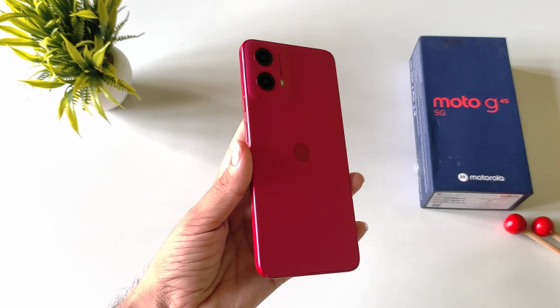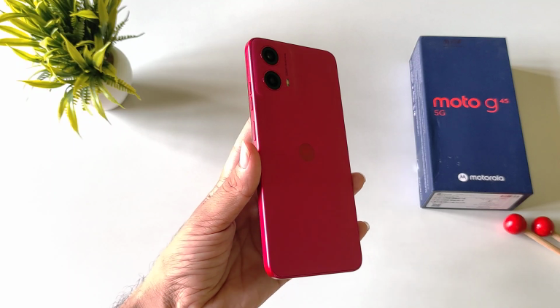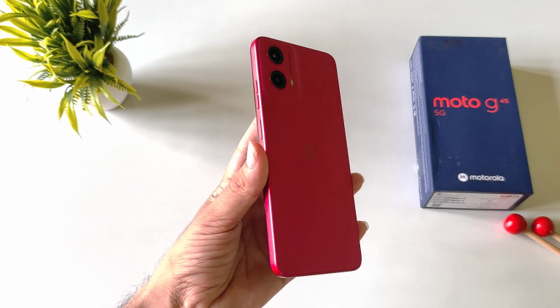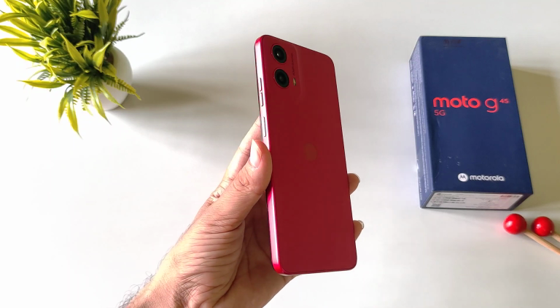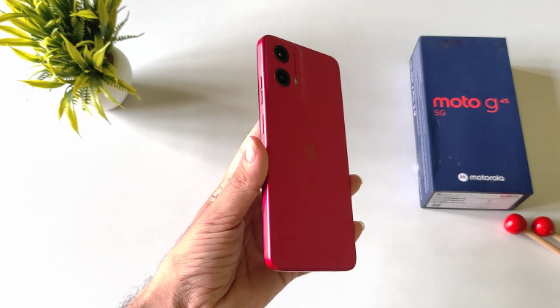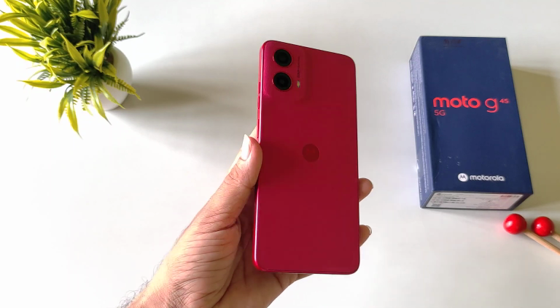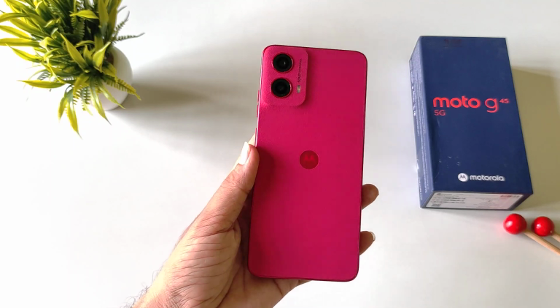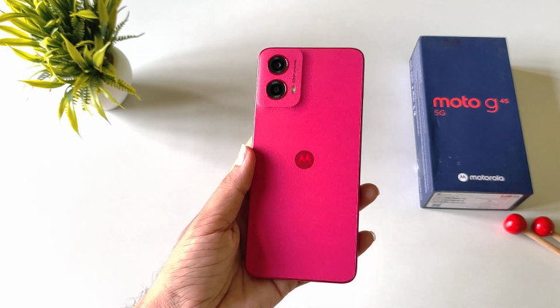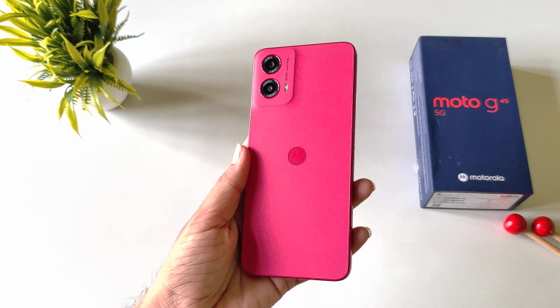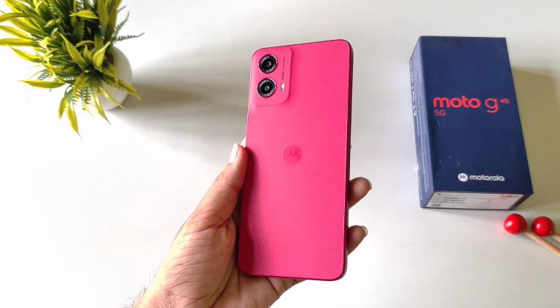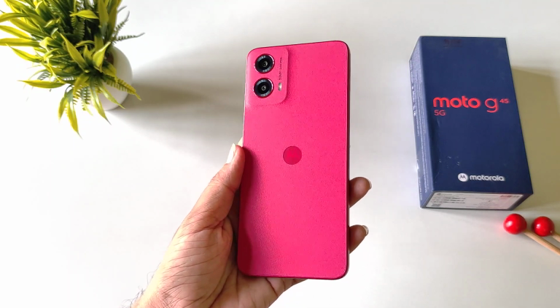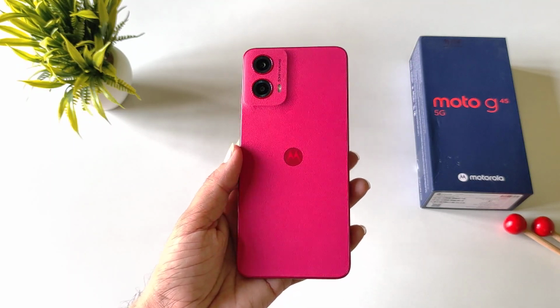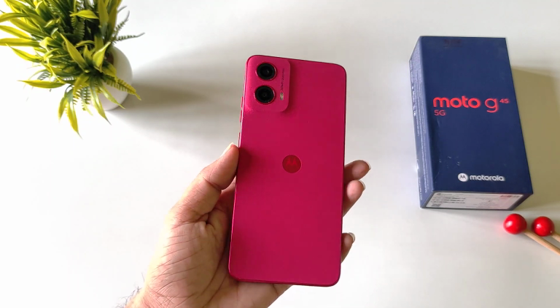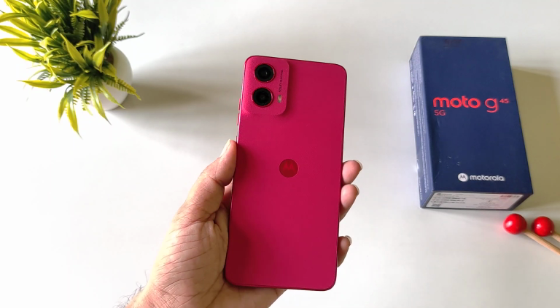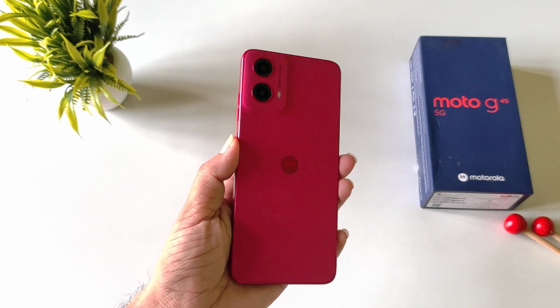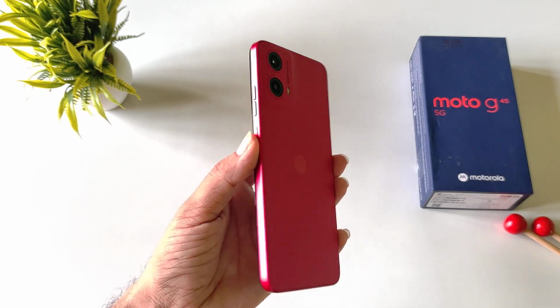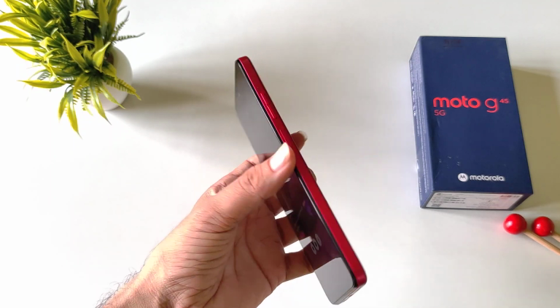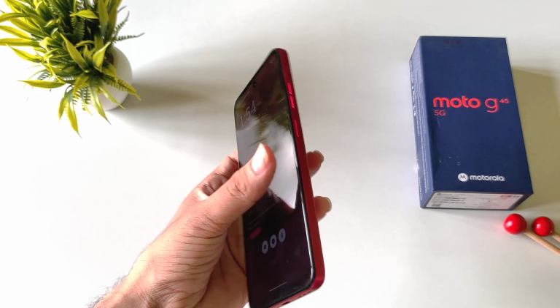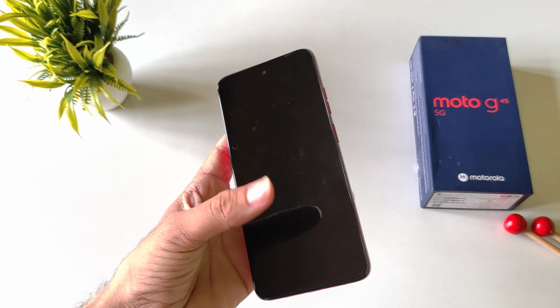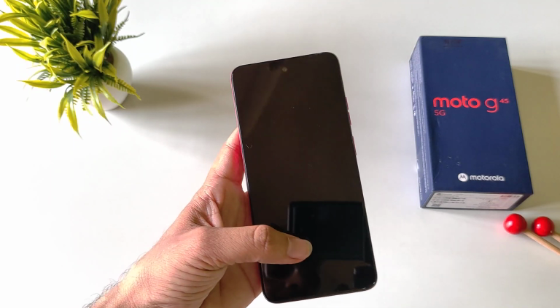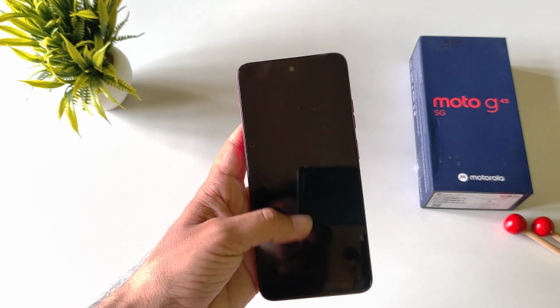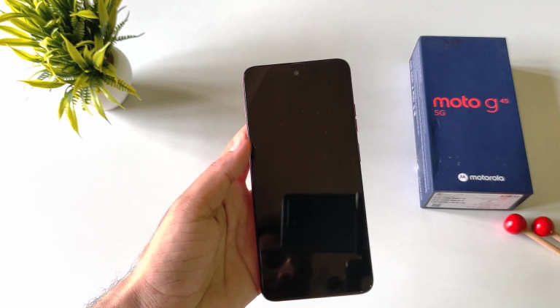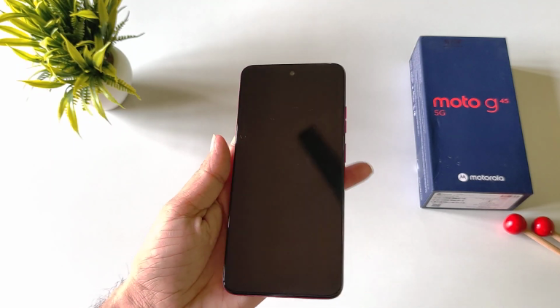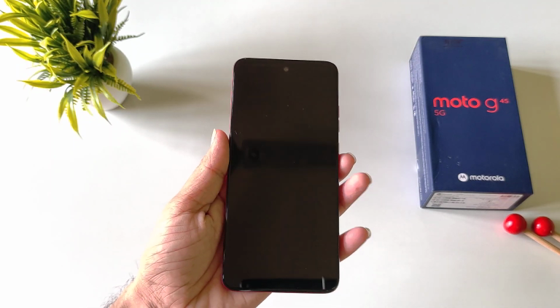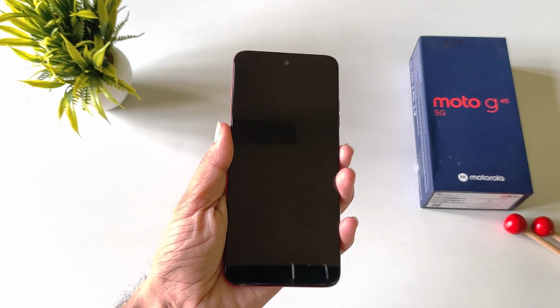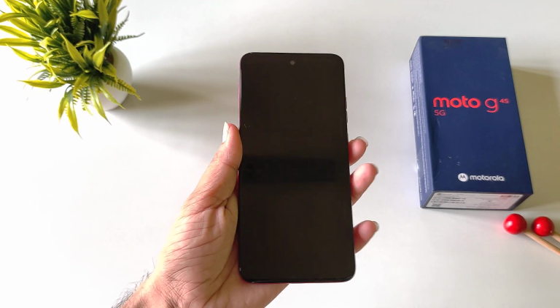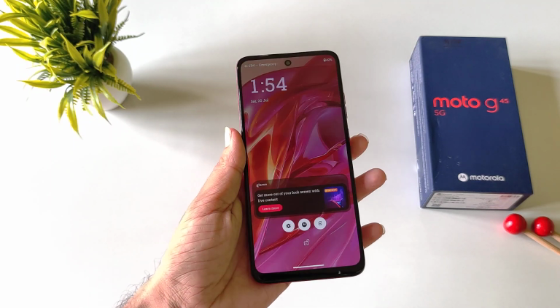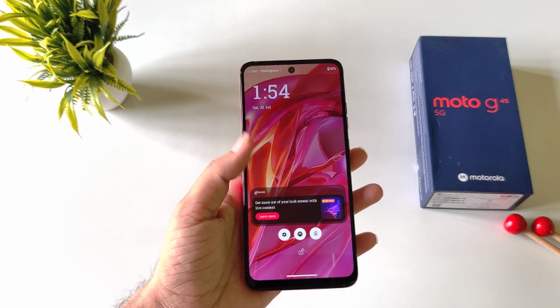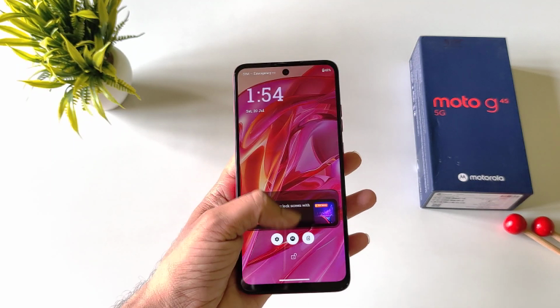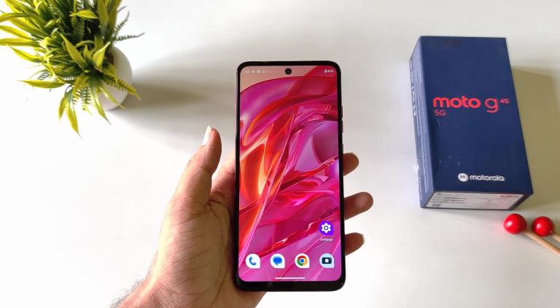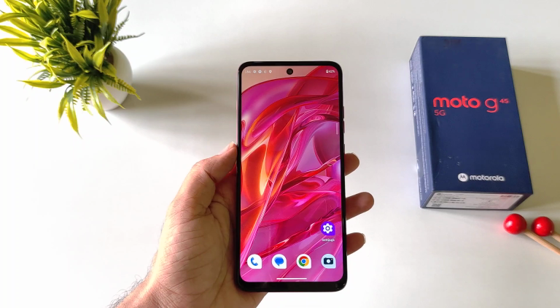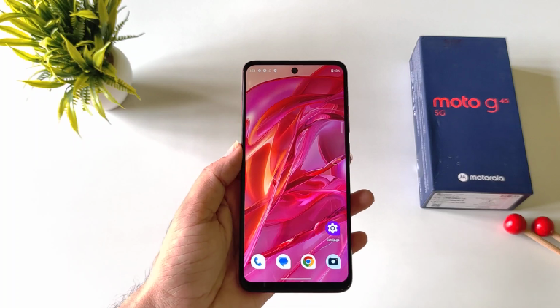If you have a Moto G45 5G smartphone and you want to set up your fingerprint lock, then this is the video for you.